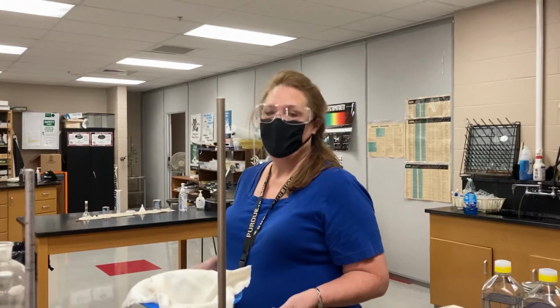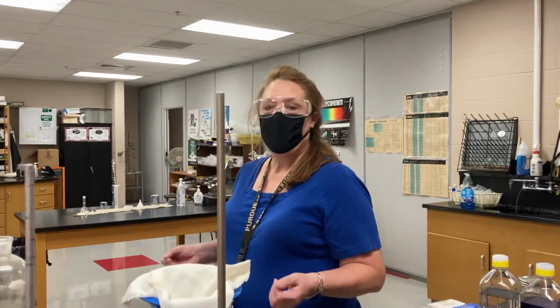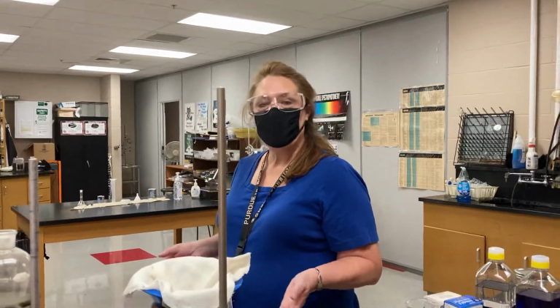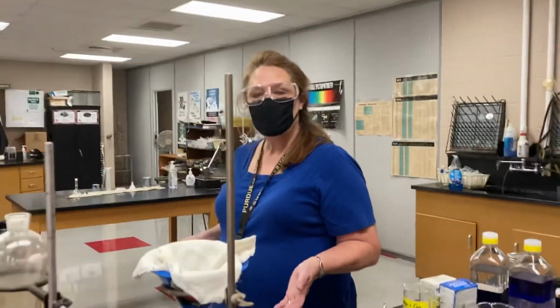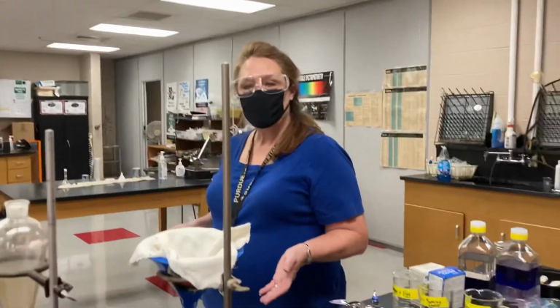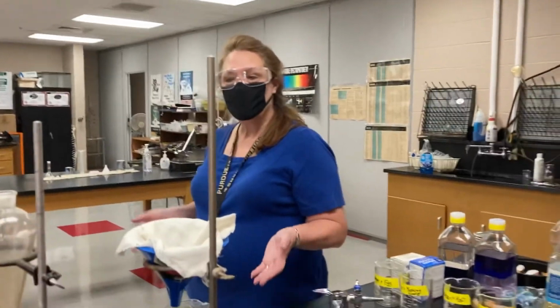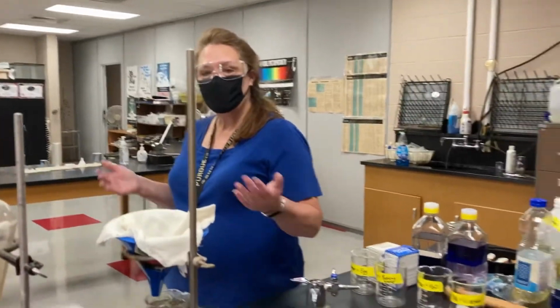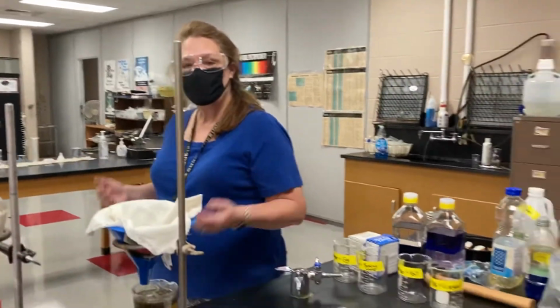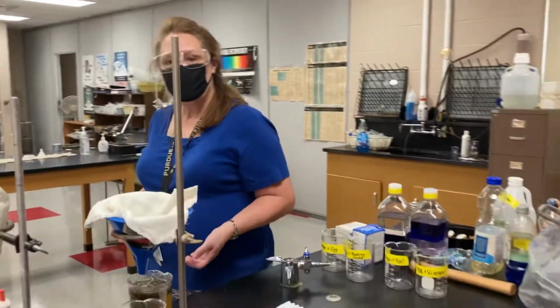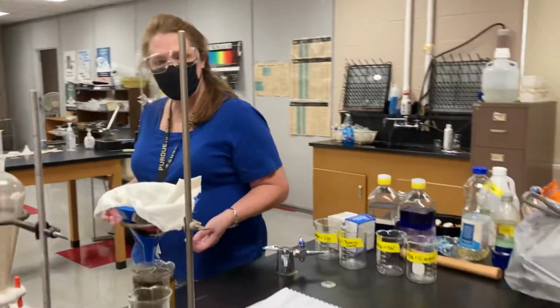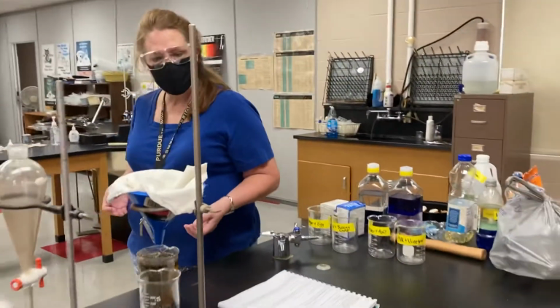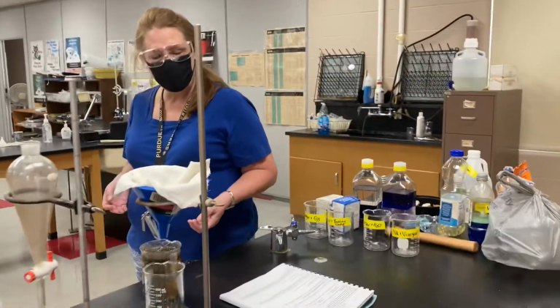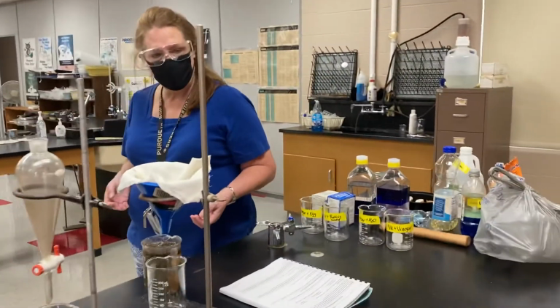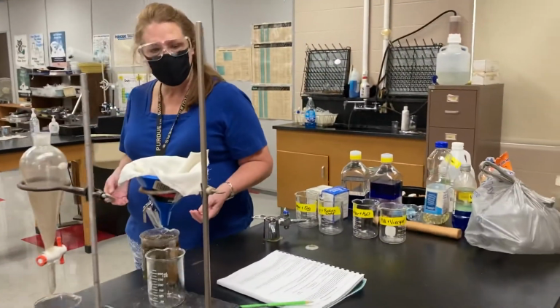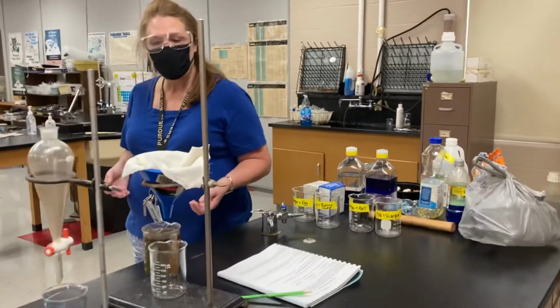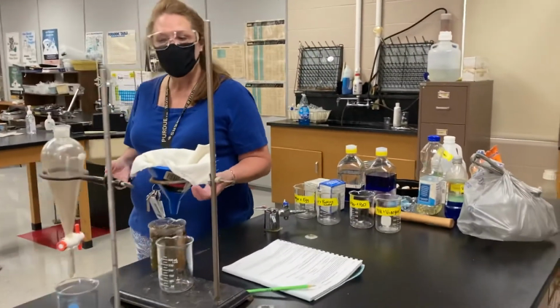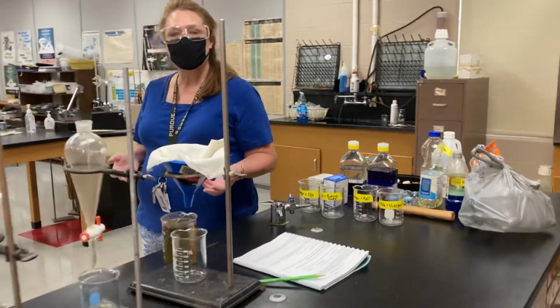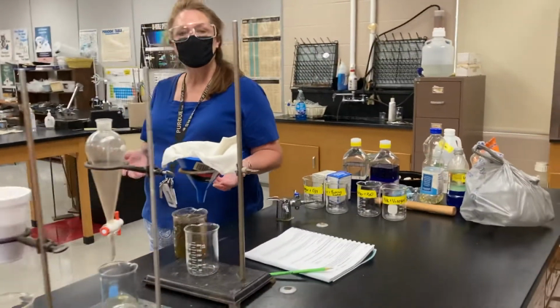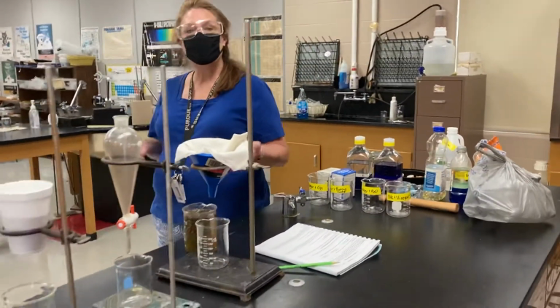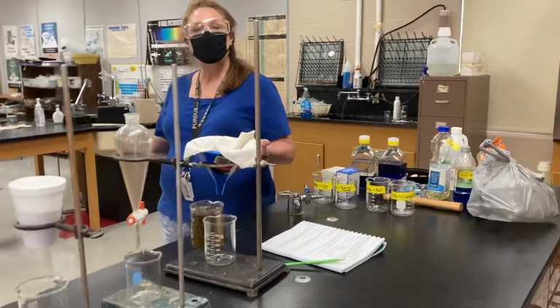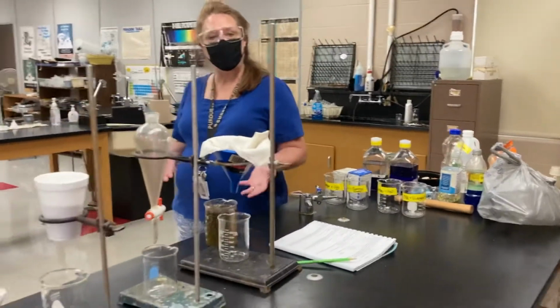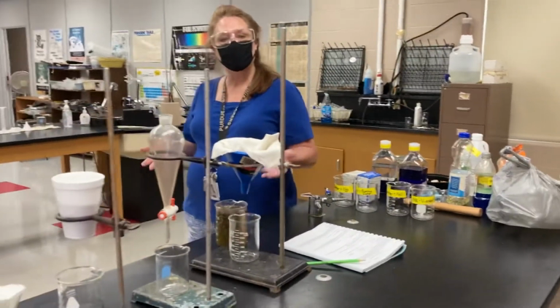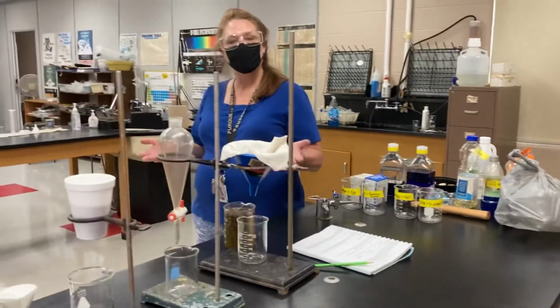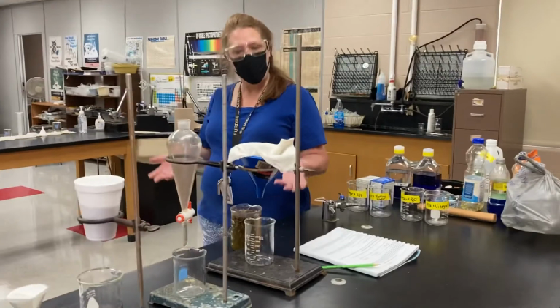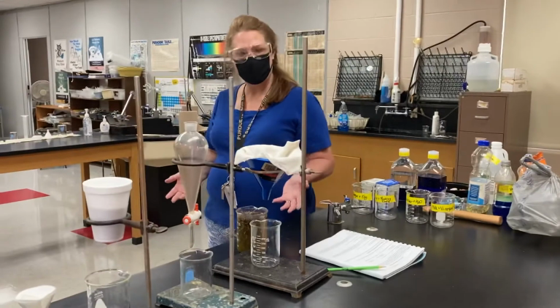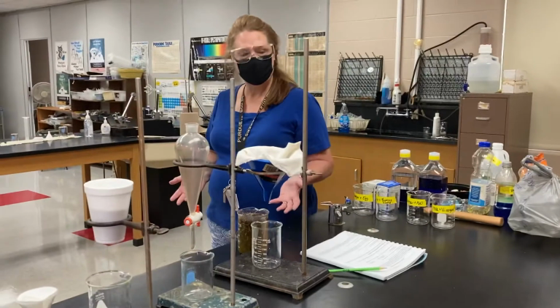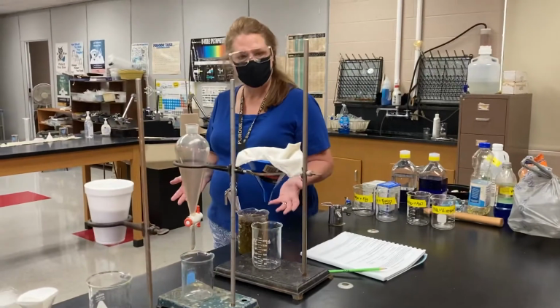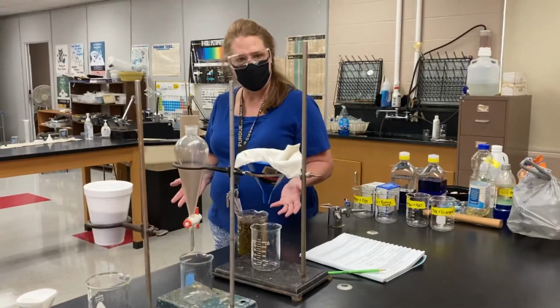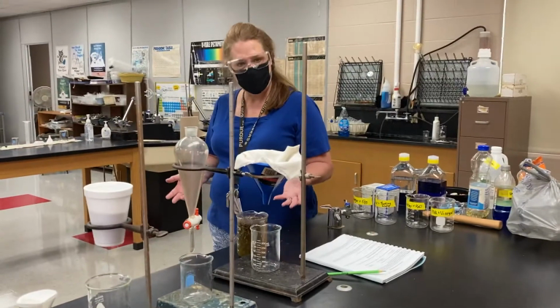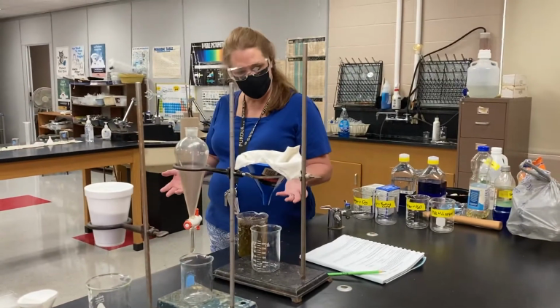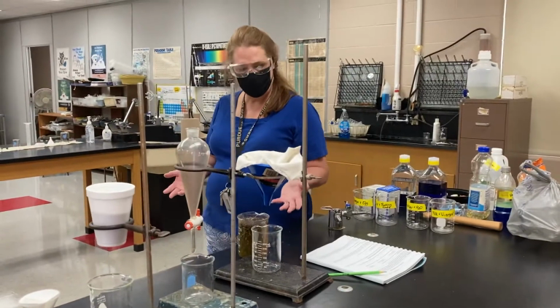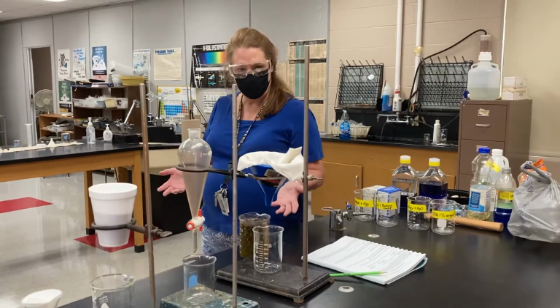Hey, Gum Stars, this is Mrs. Vandewaly and we're going to do Foul Water today as a demo.